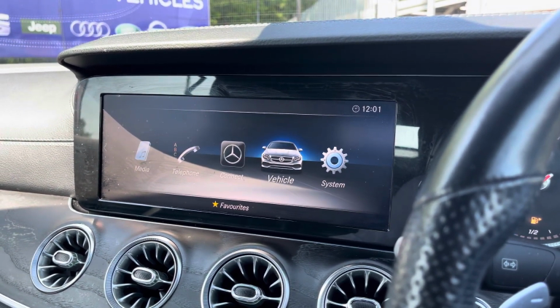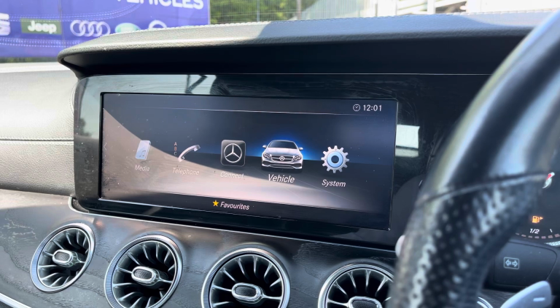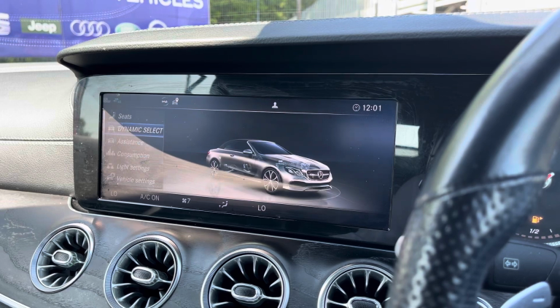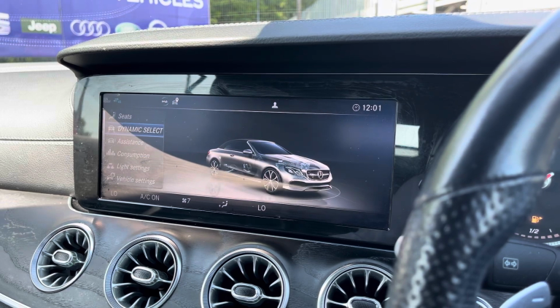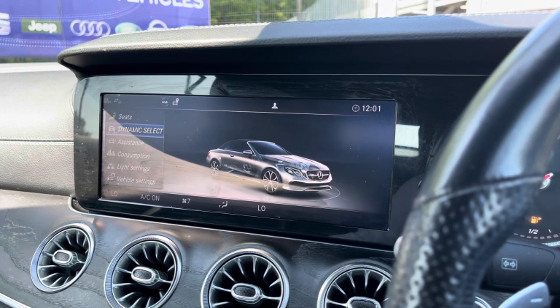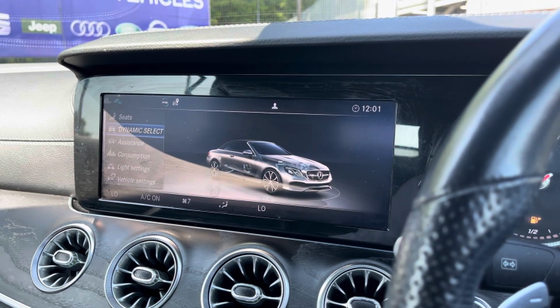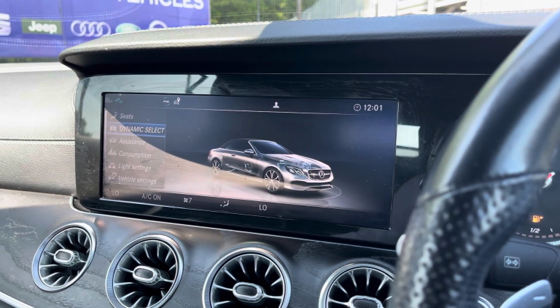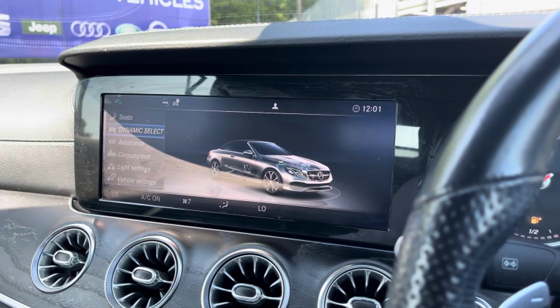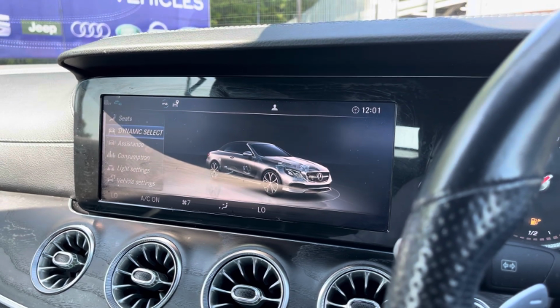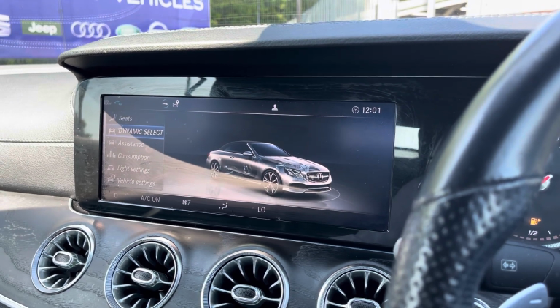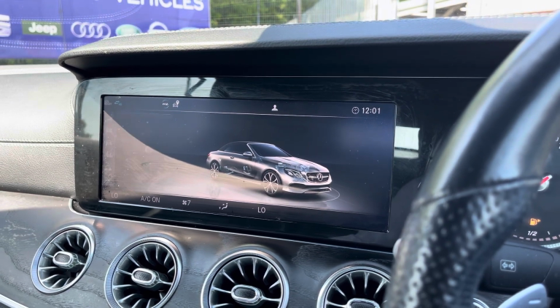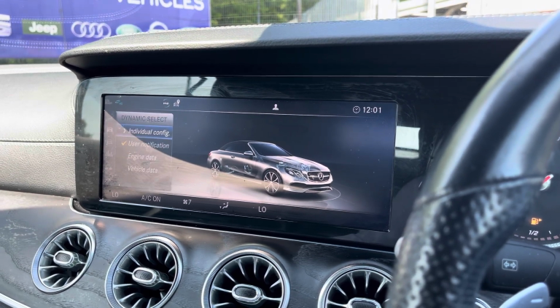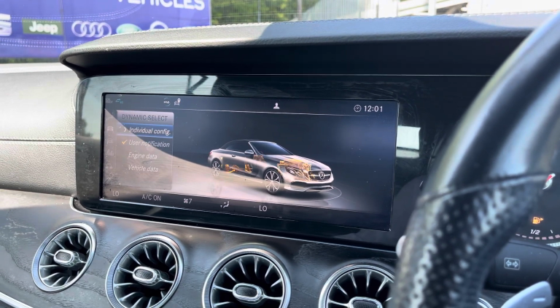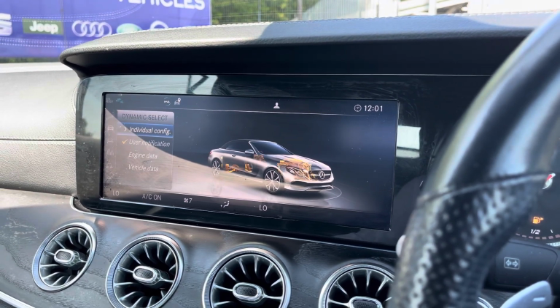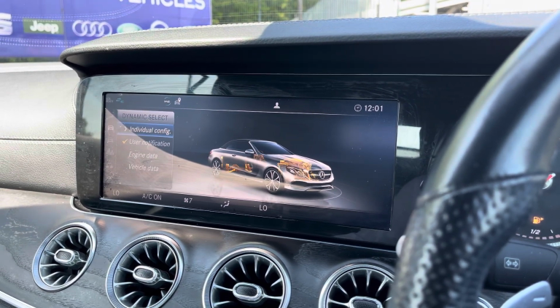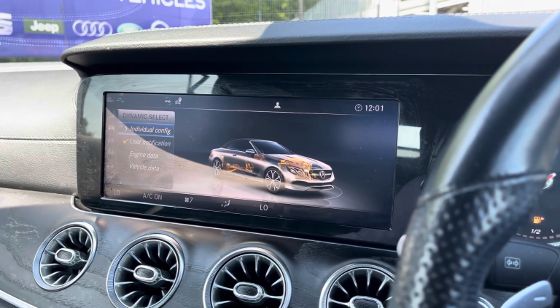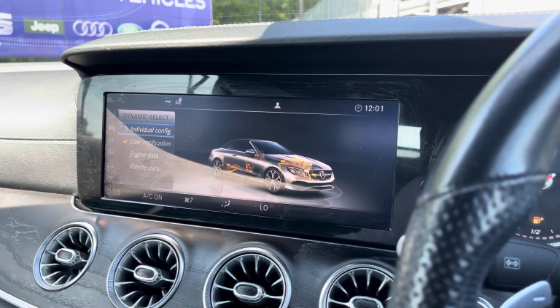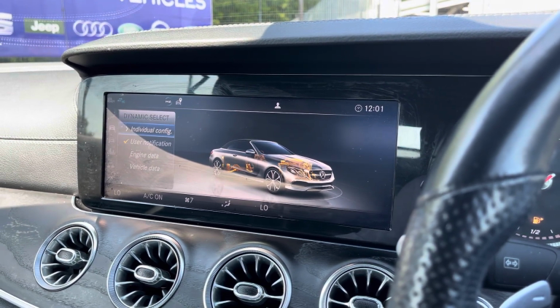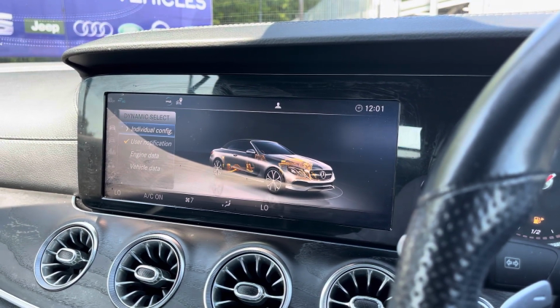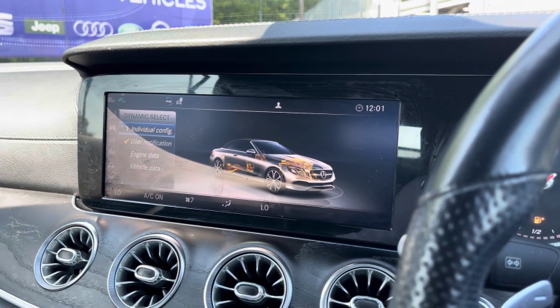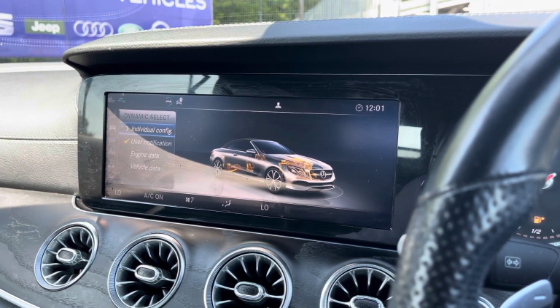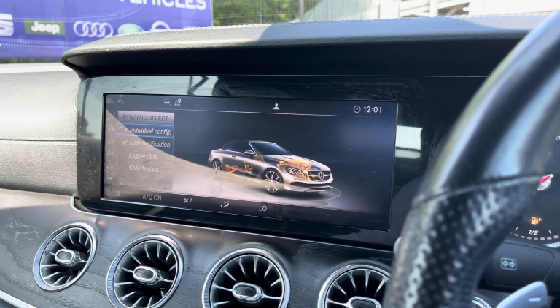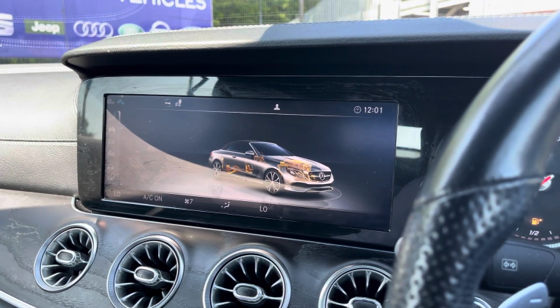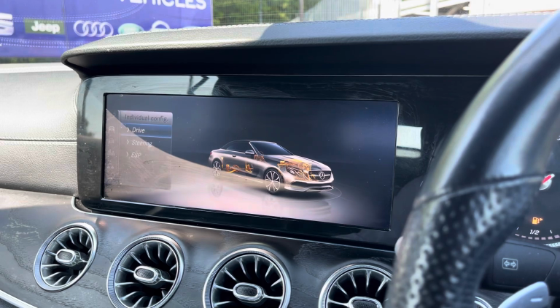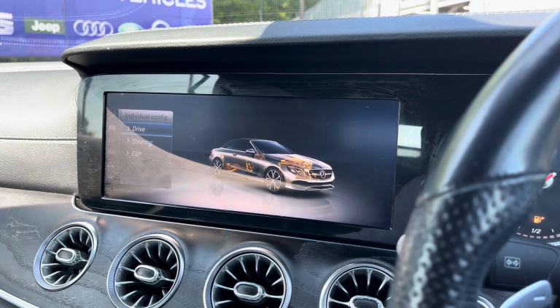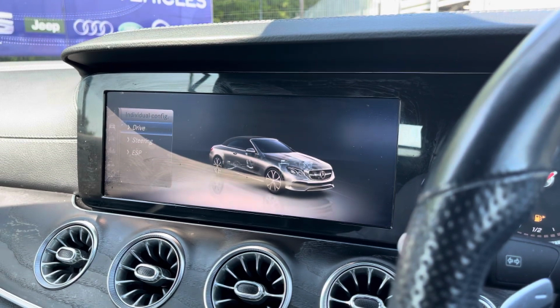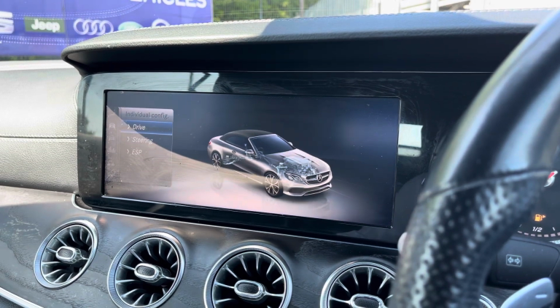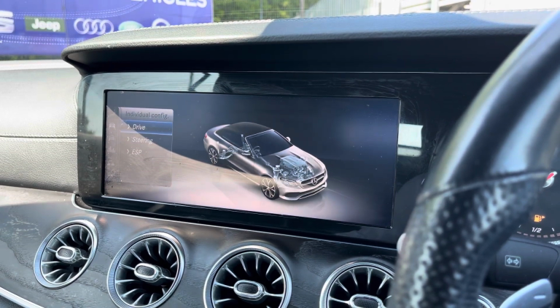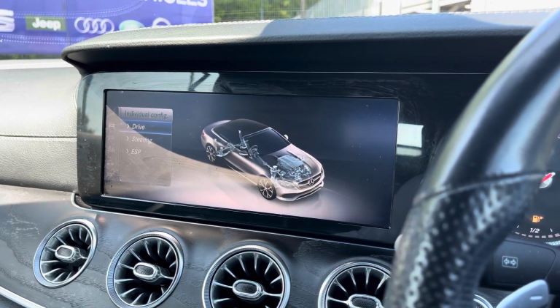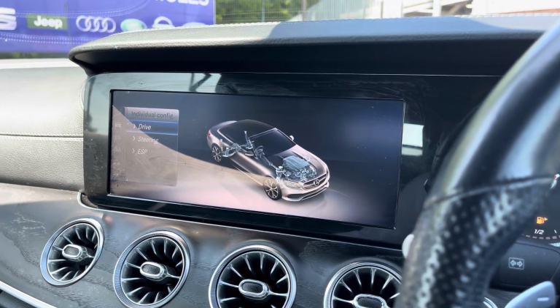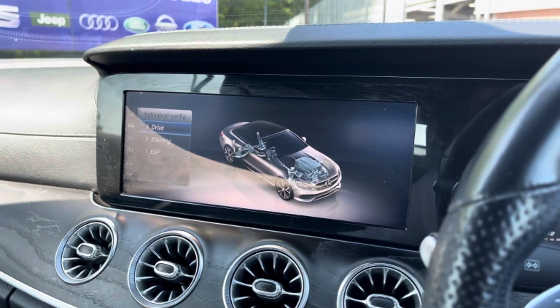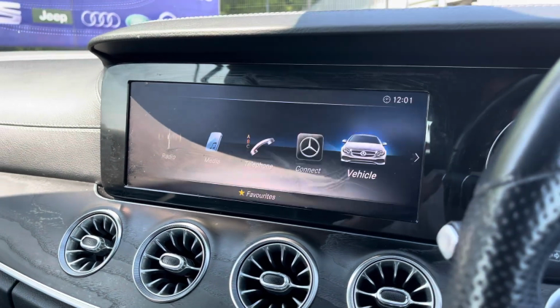Finally, you've got the My Vehicle menu, which provides an overview of various vehicle functions and a more in-depth look at features such as Dynamic Drive Select, which allows you to tailor the performance of the vehicle to your liking.